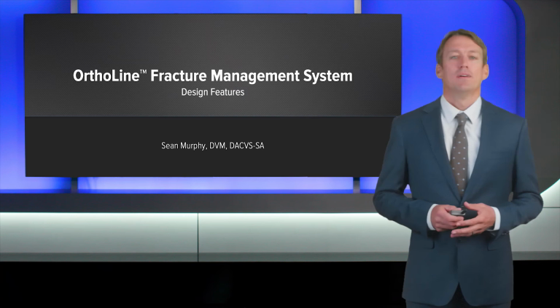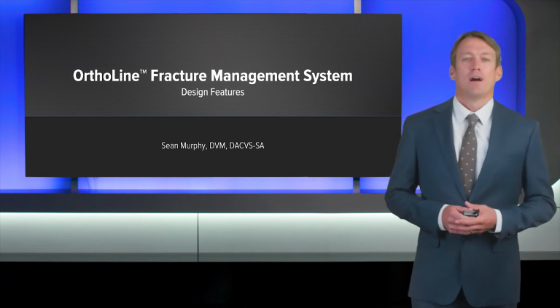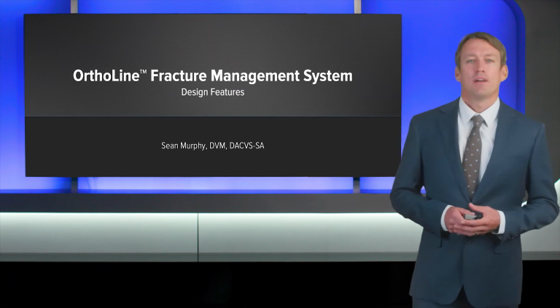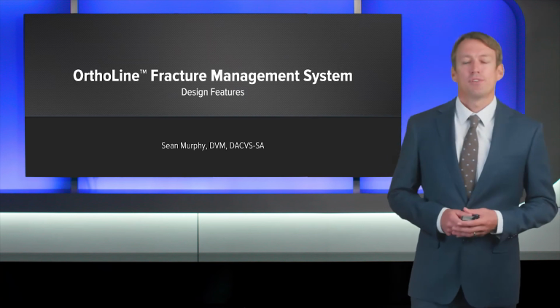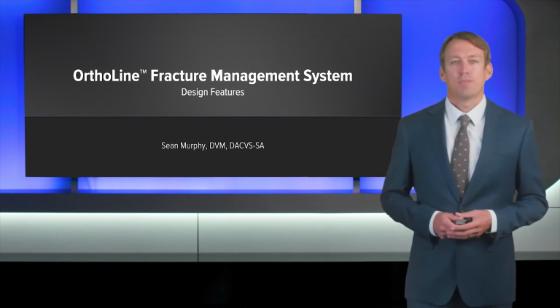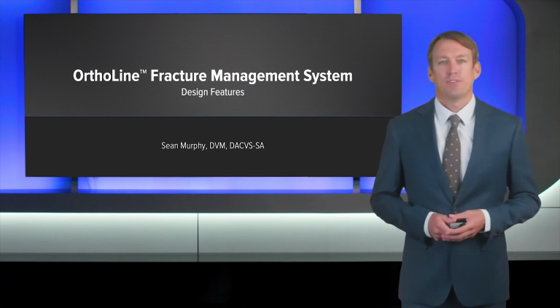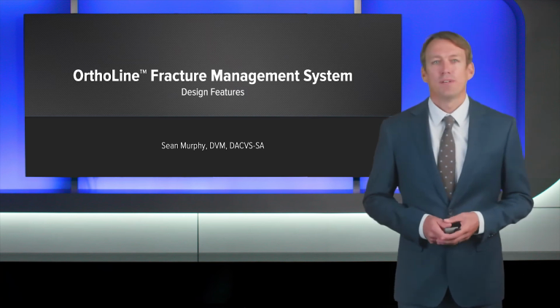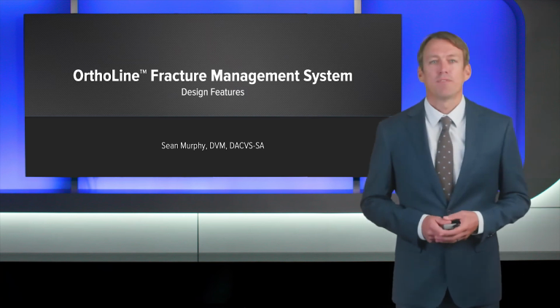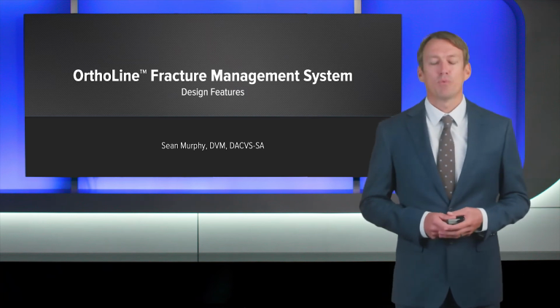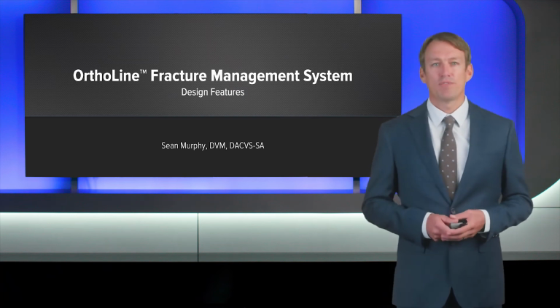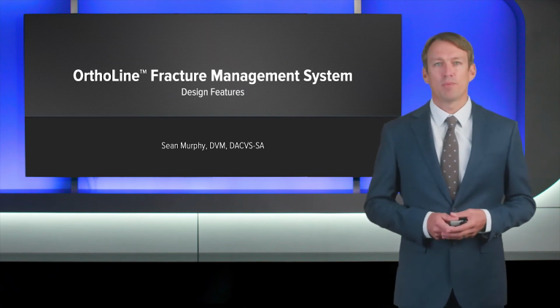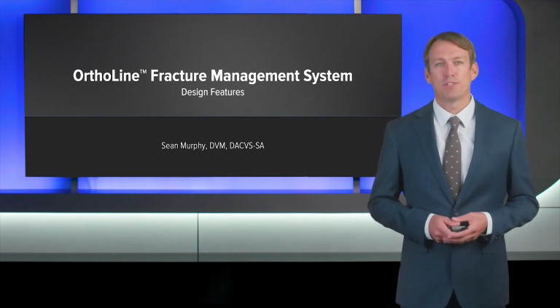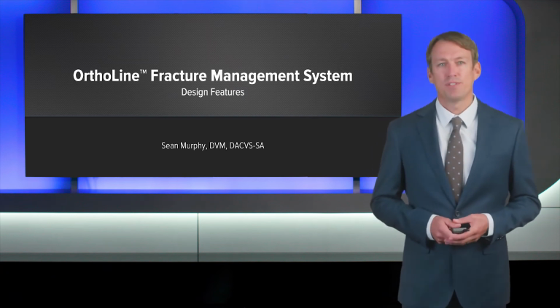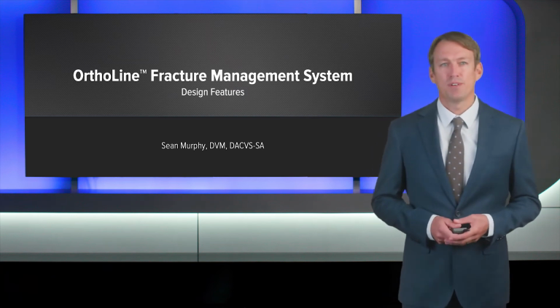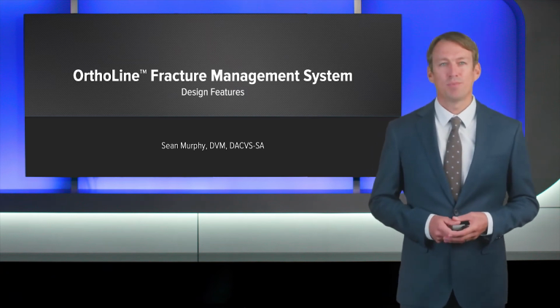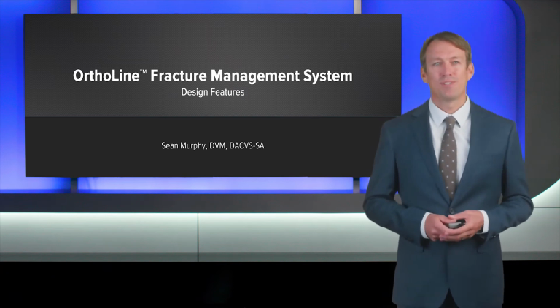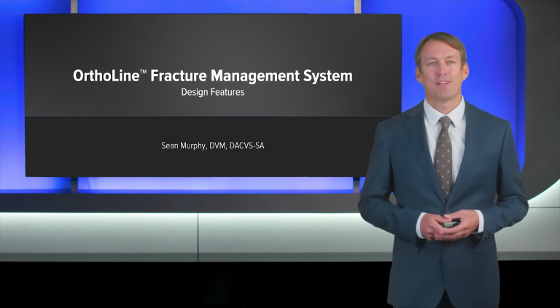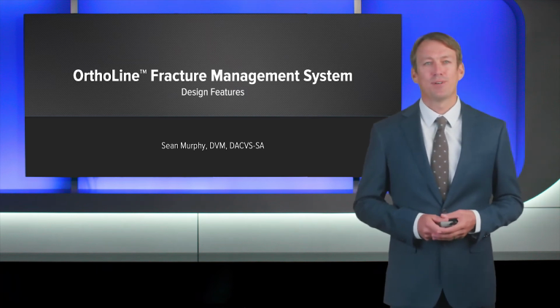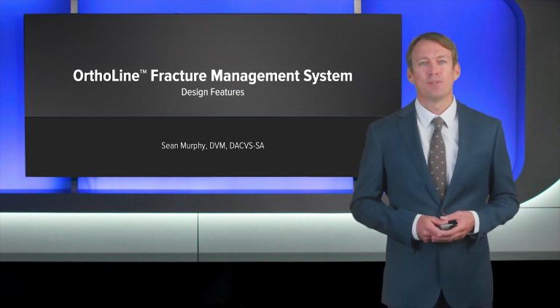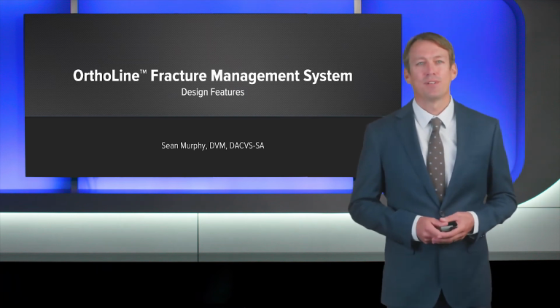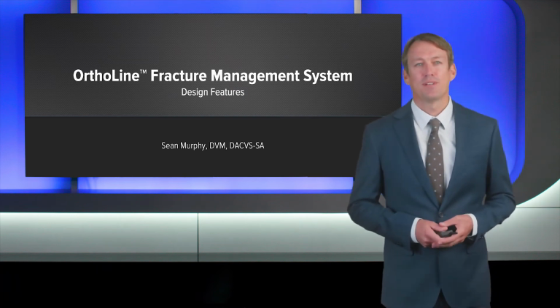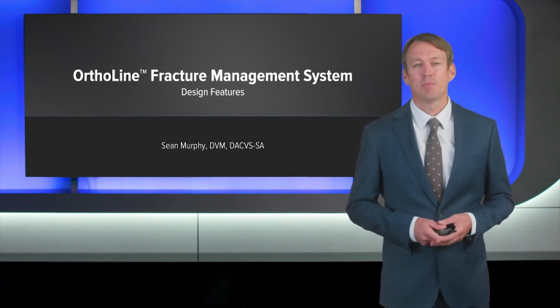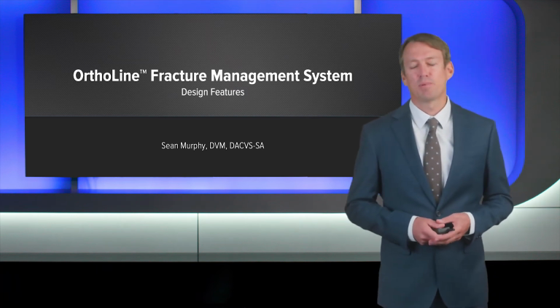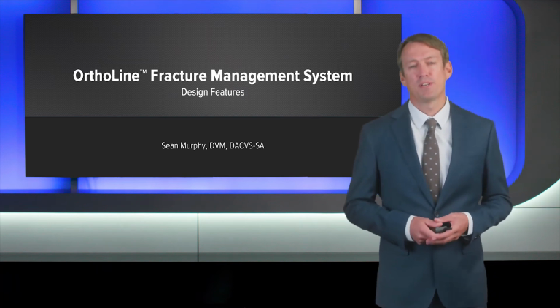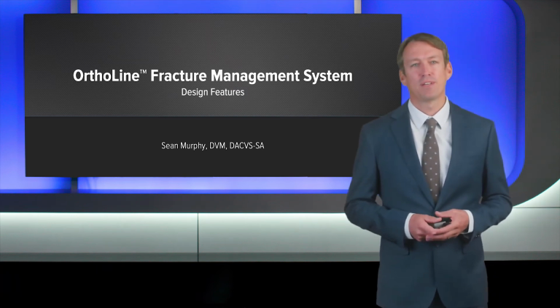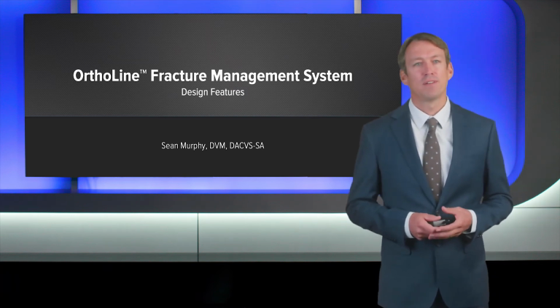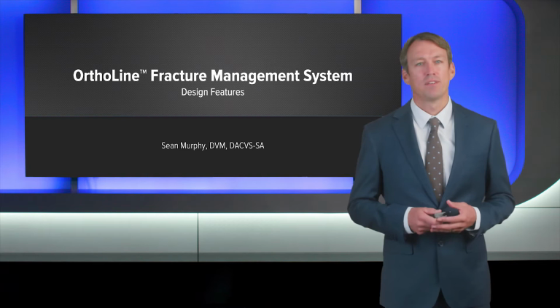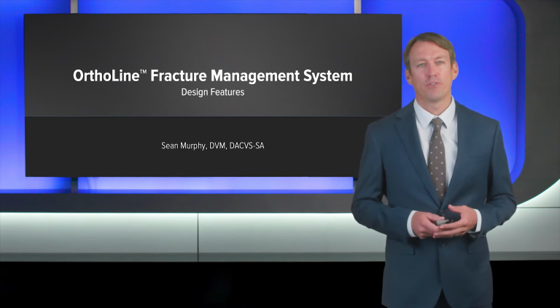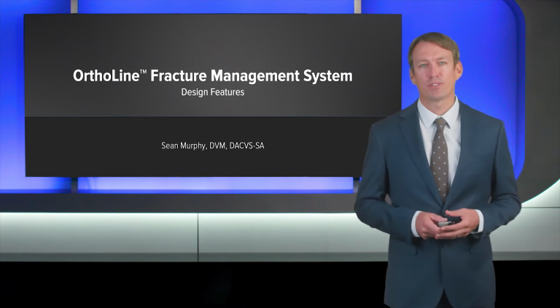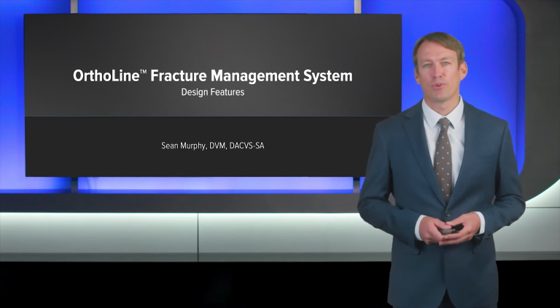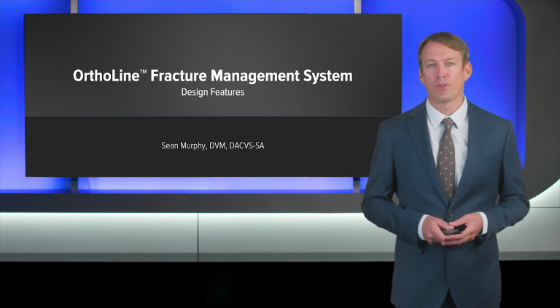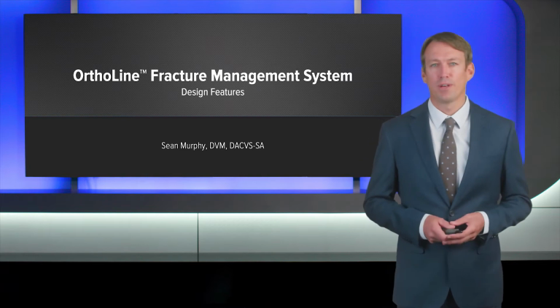Hi, I'm Sean Murphy. I'm from WestVet Emergency Center in Boise, Idaho, and today I'll be presenting the Arthrex Ortho line.